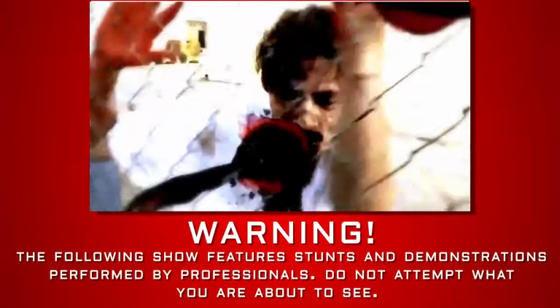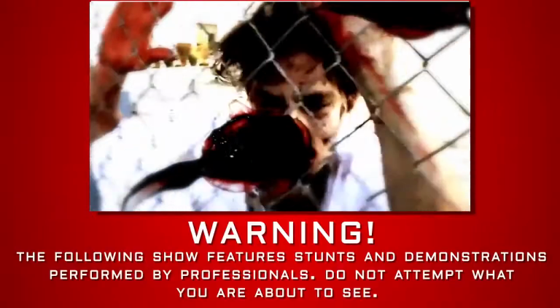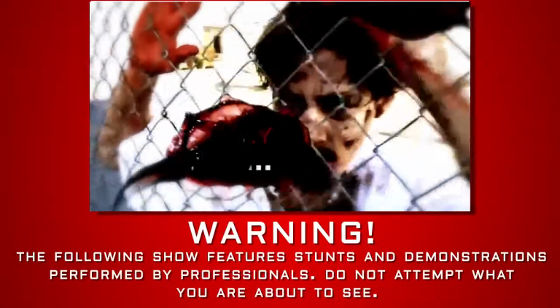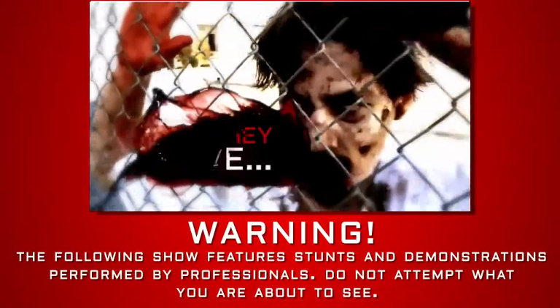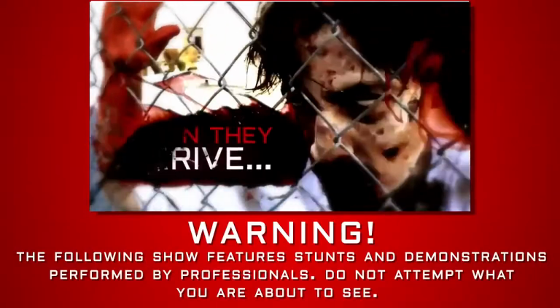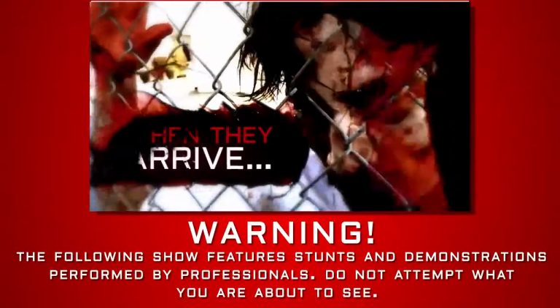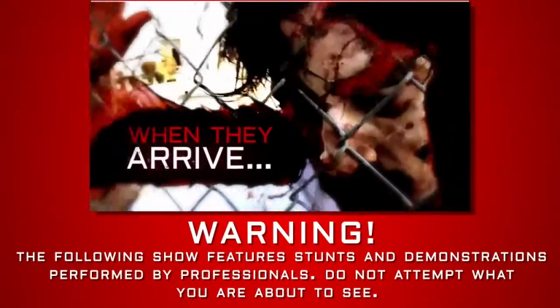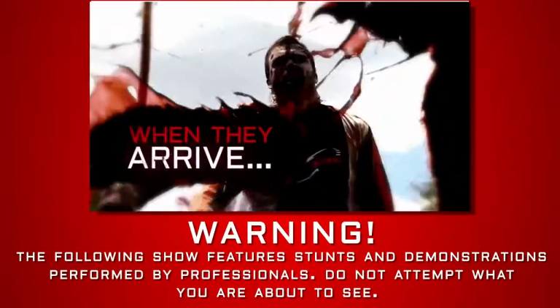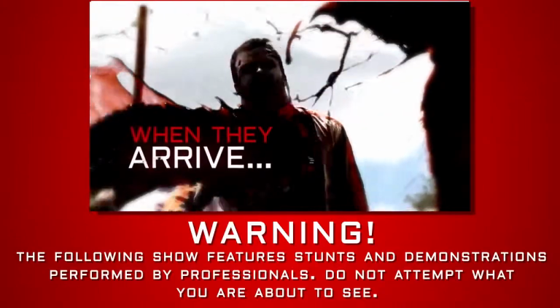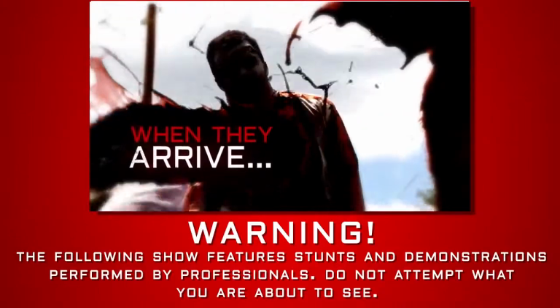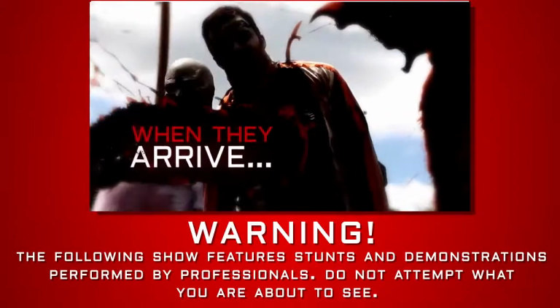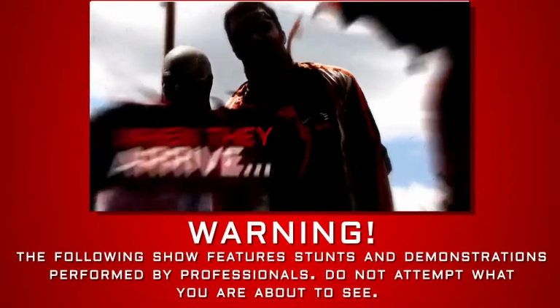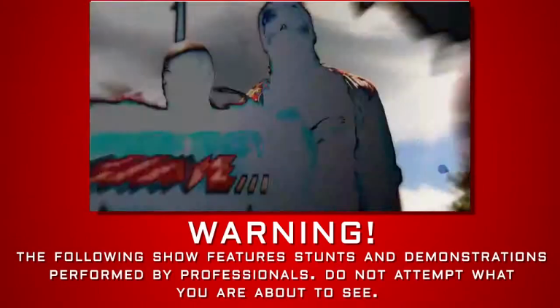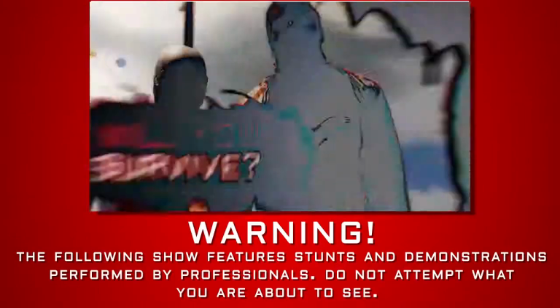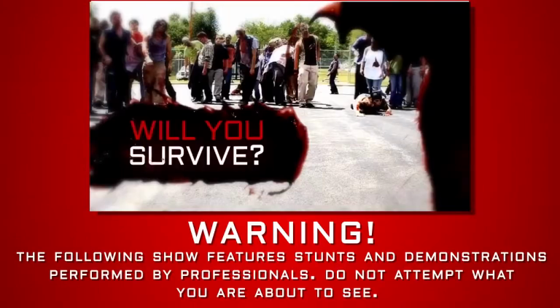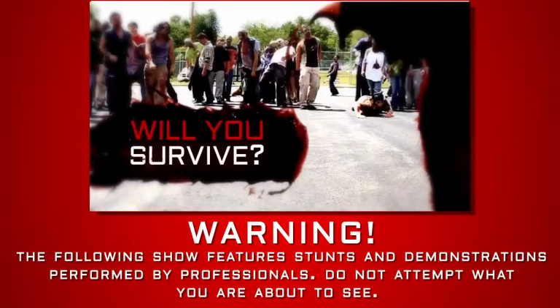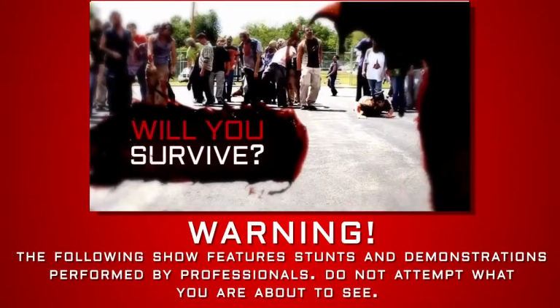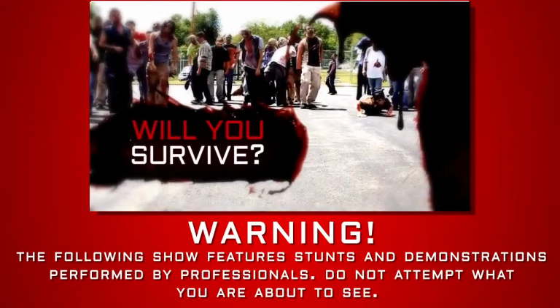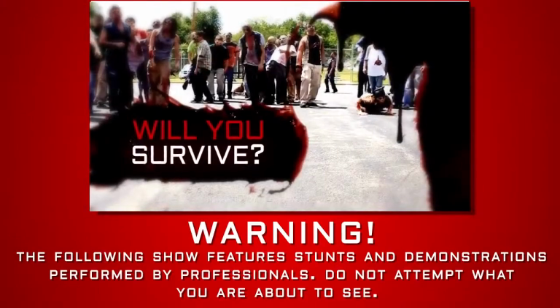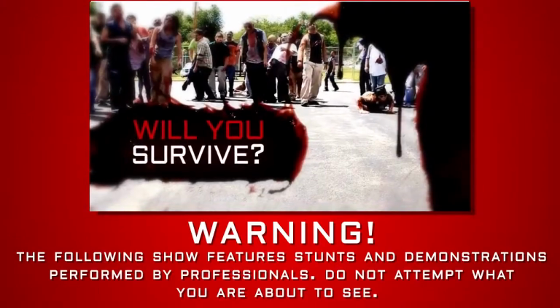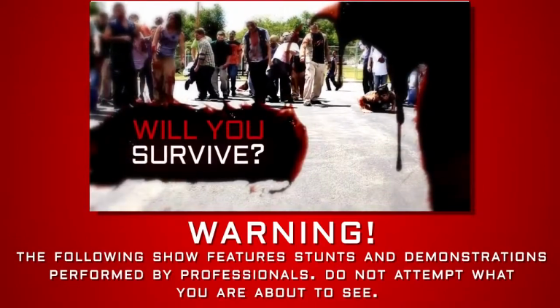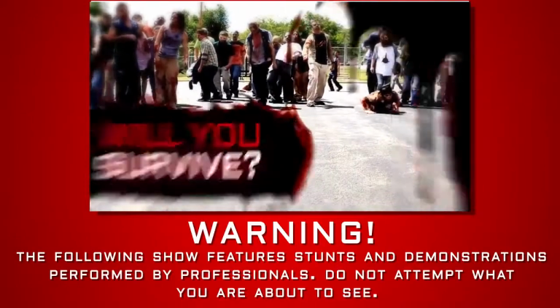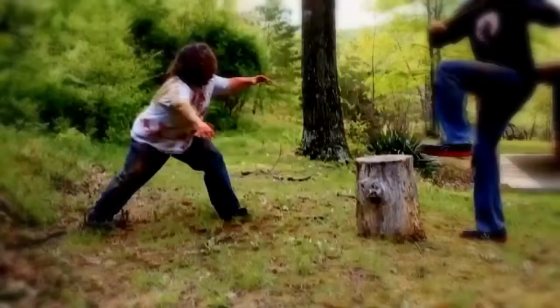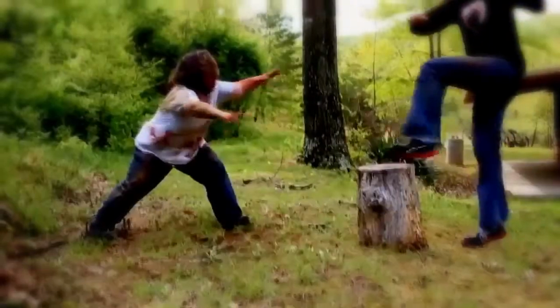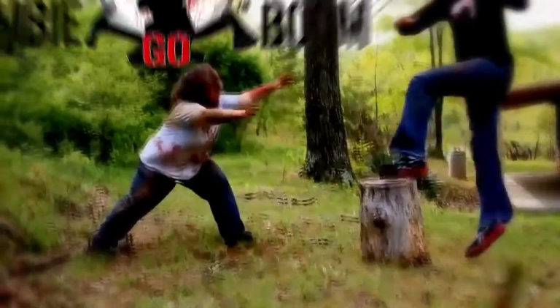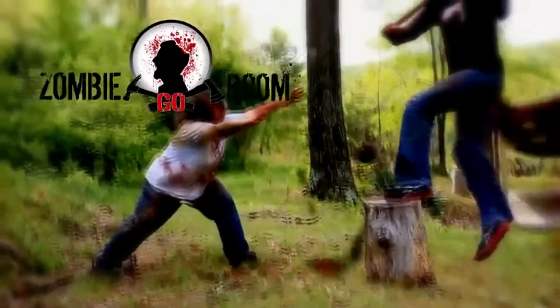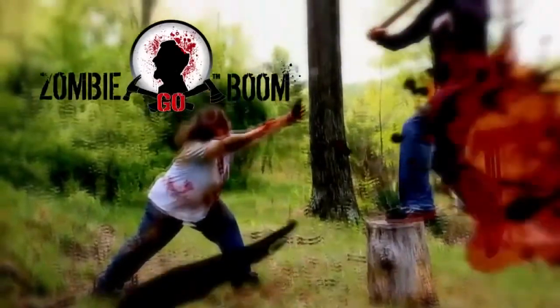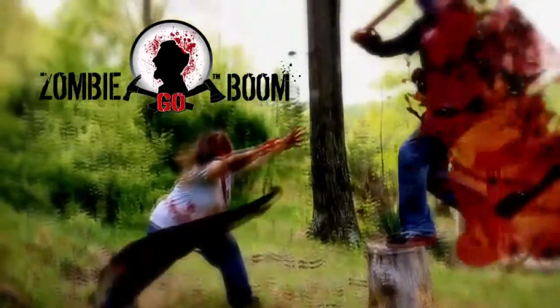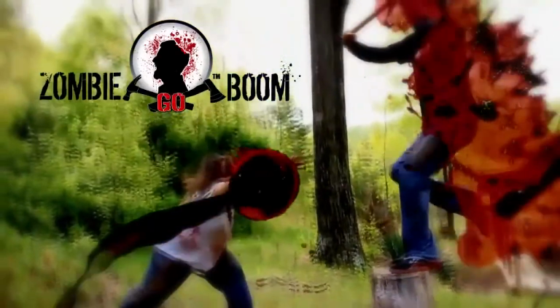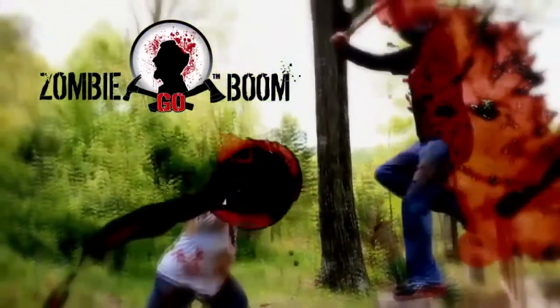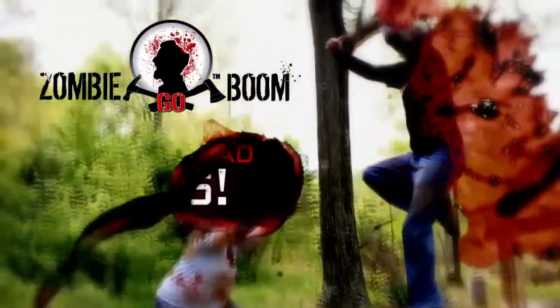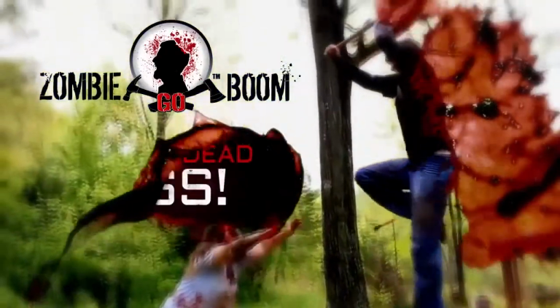When the zombie apocalypse arrives, will you survive? Zombie Go Boom.